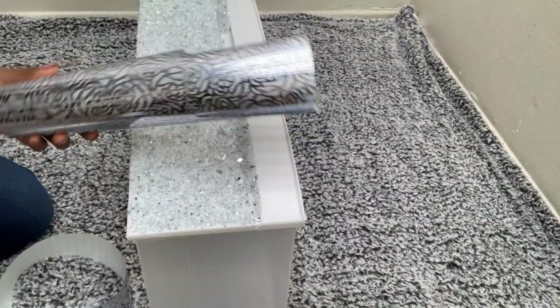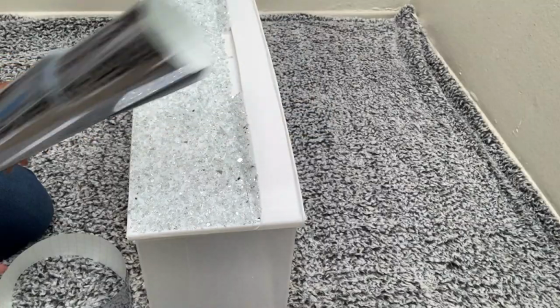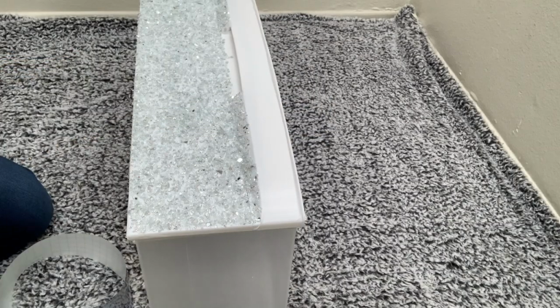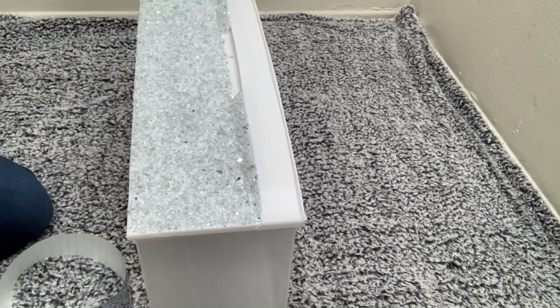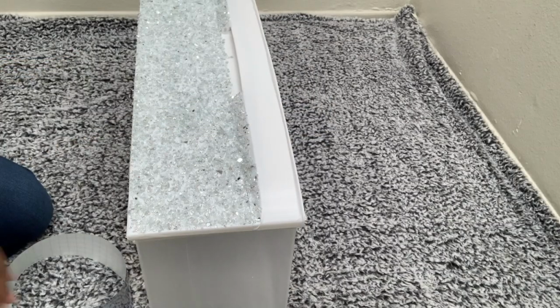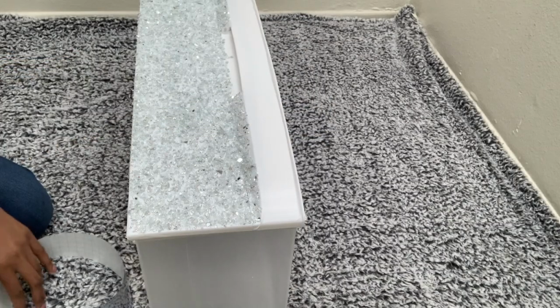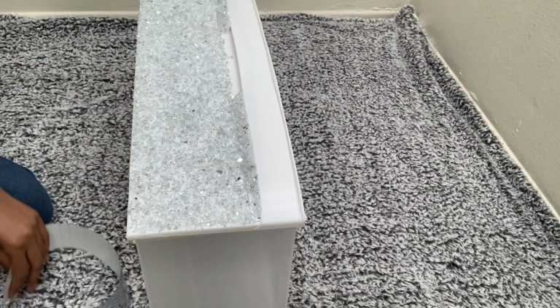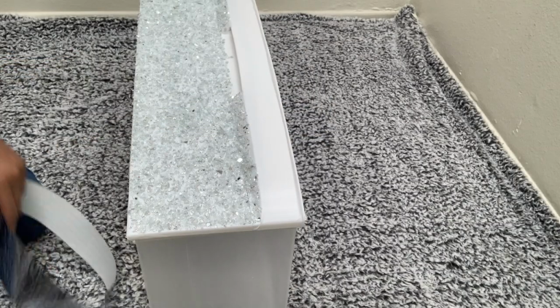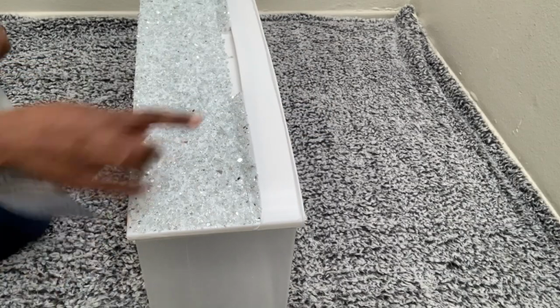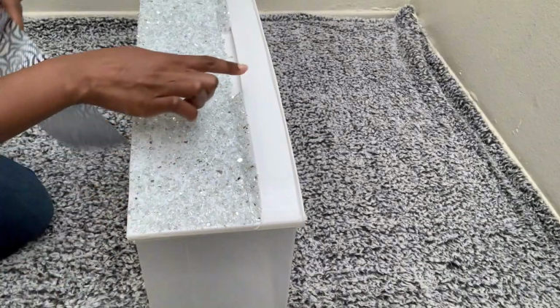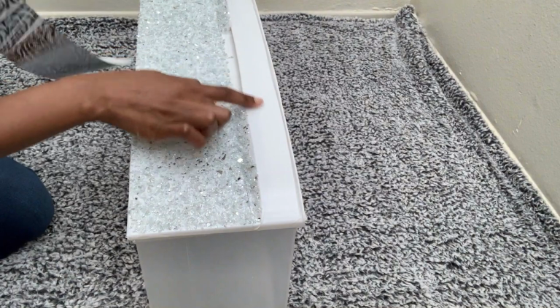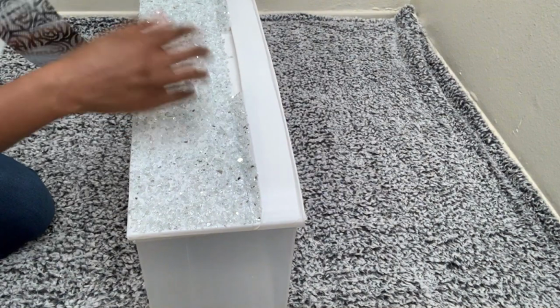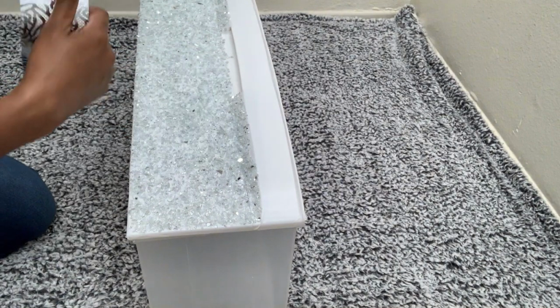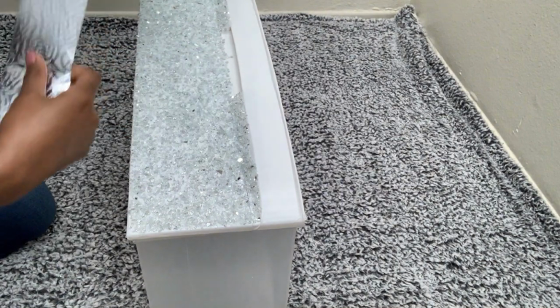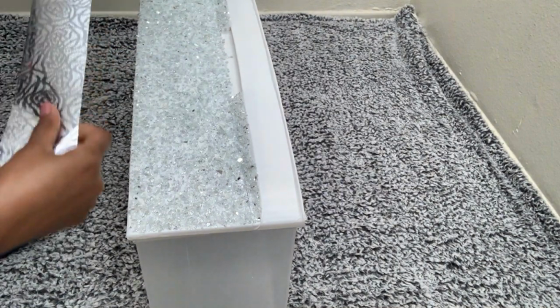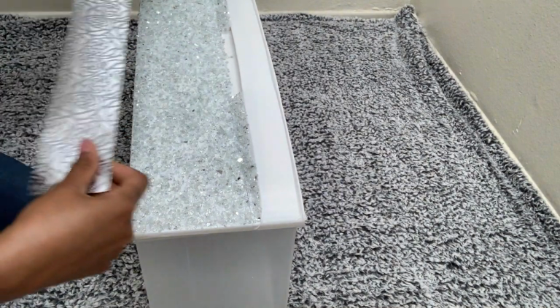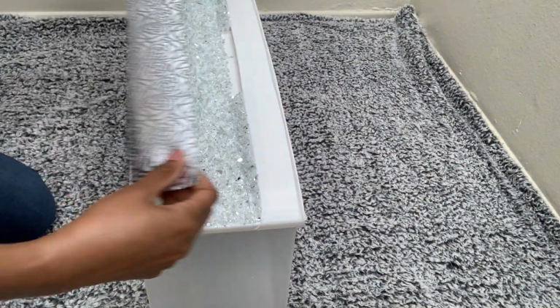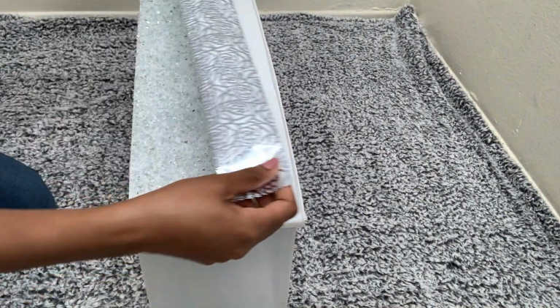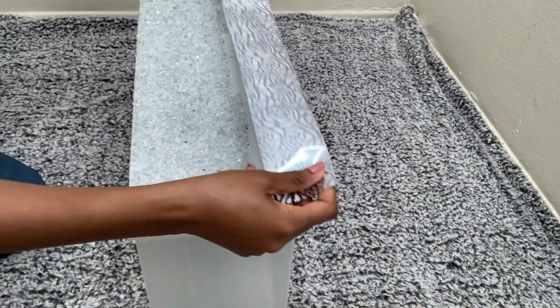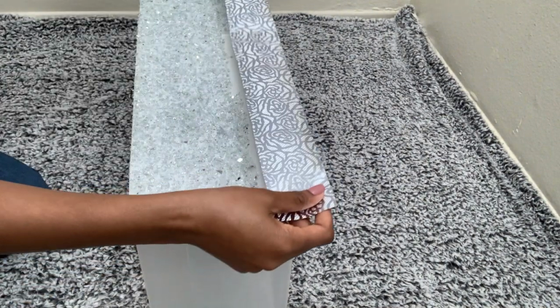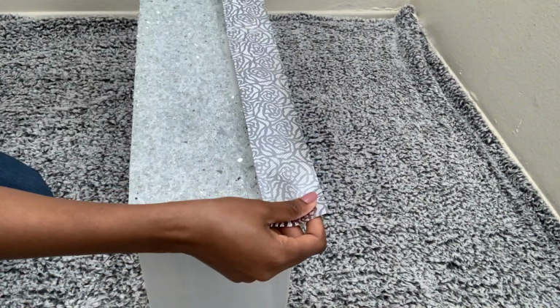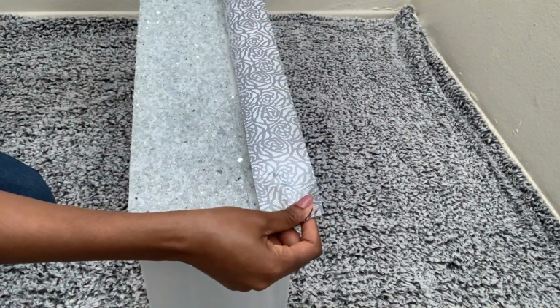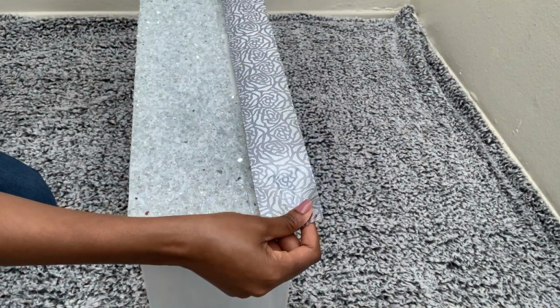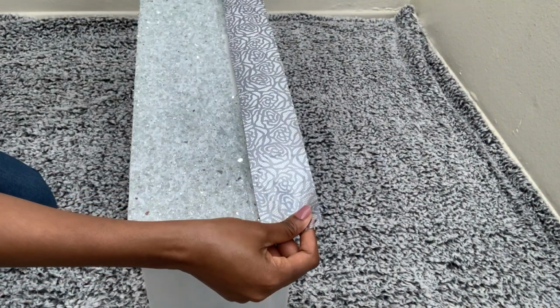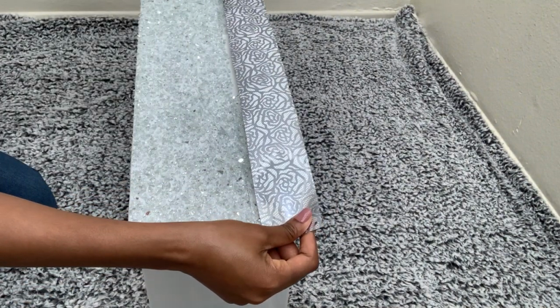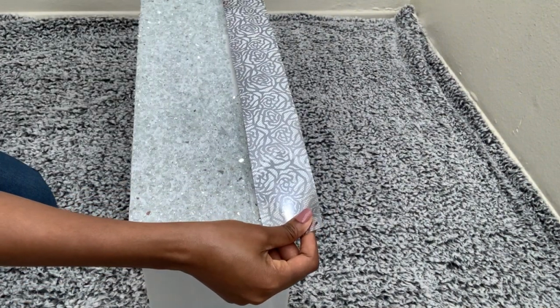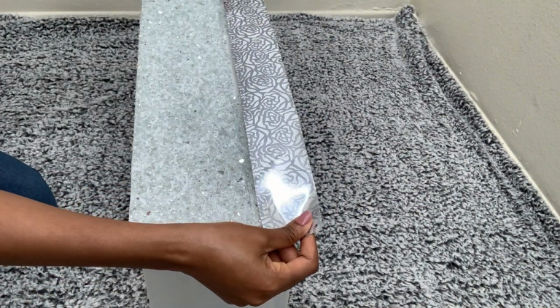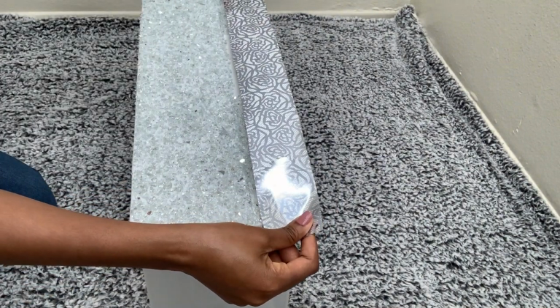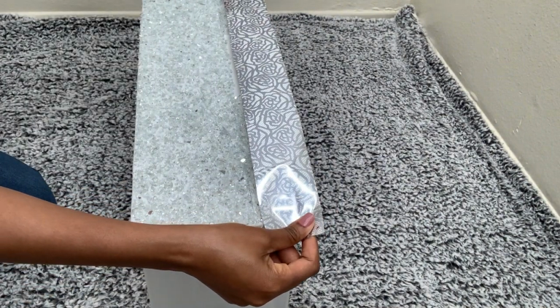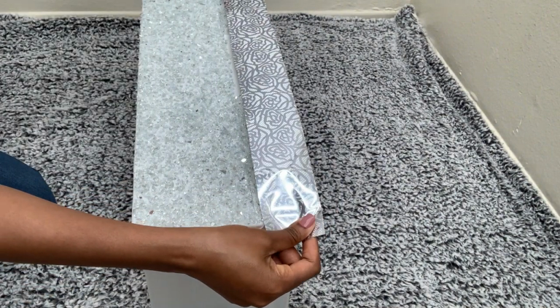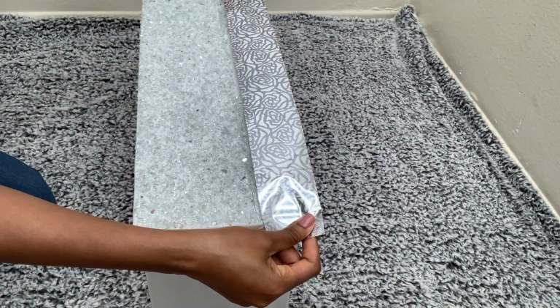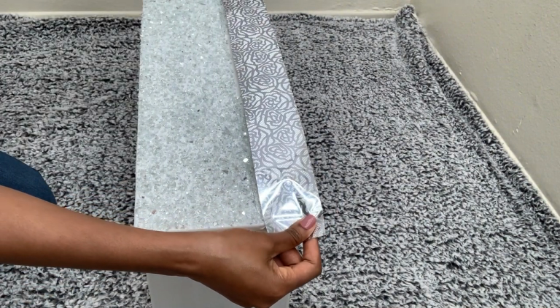I got this contact paper from Walmart and I'll just be using it to cover the upper part of the bin.